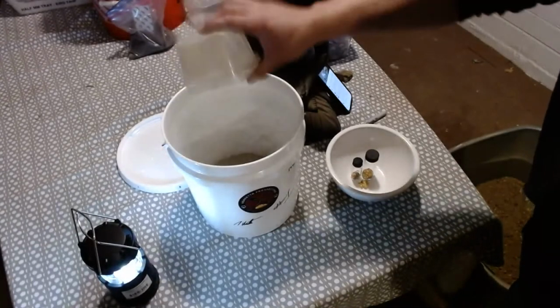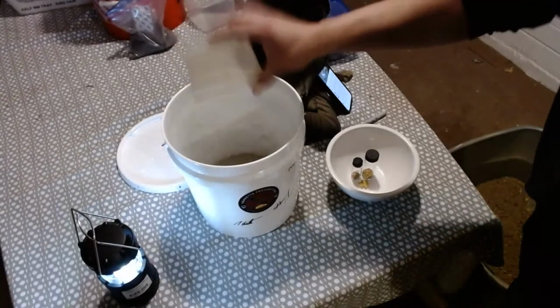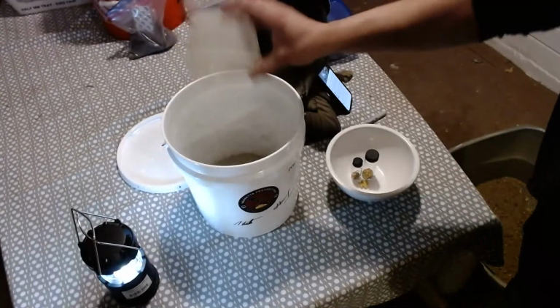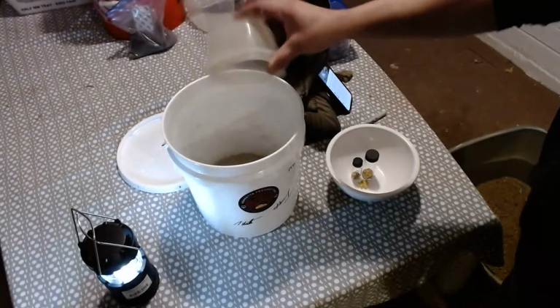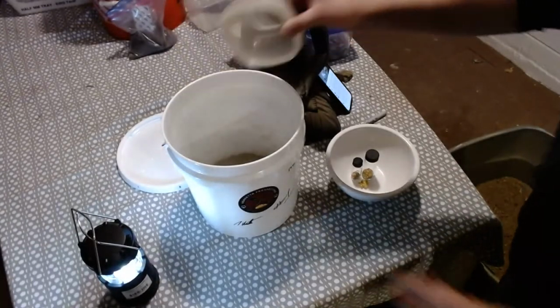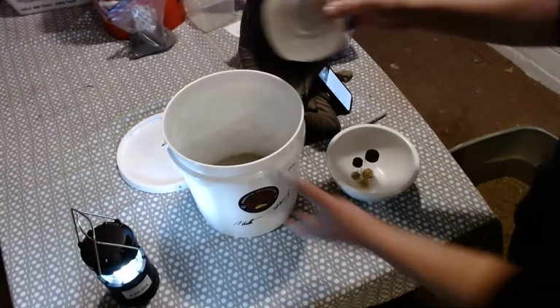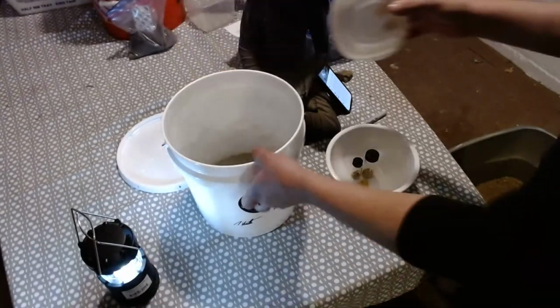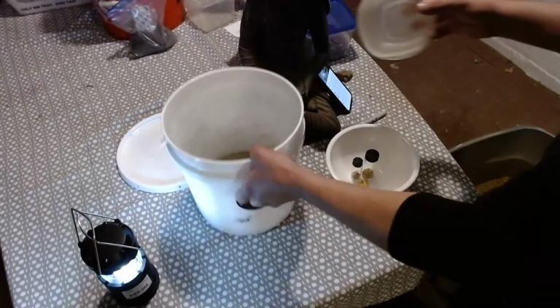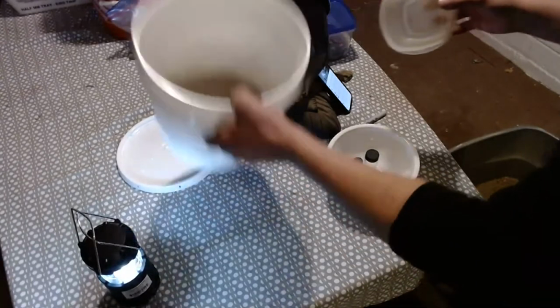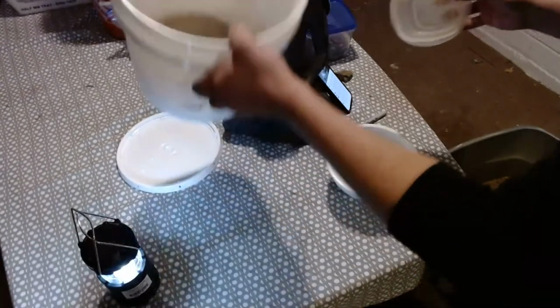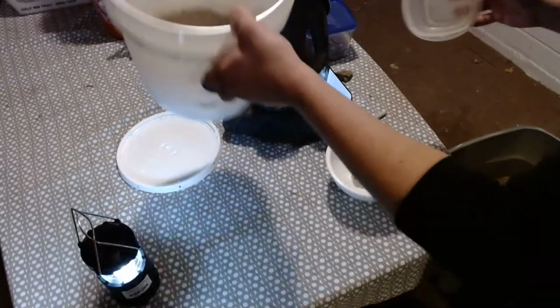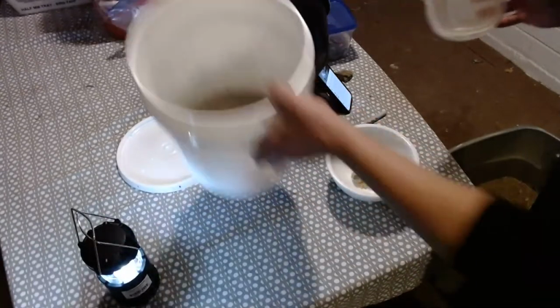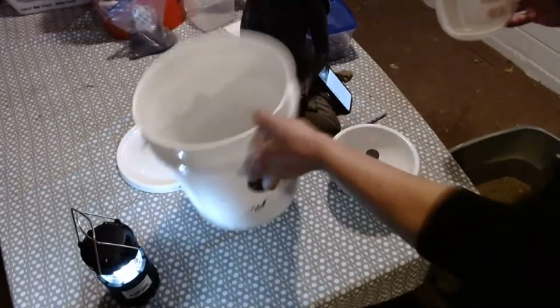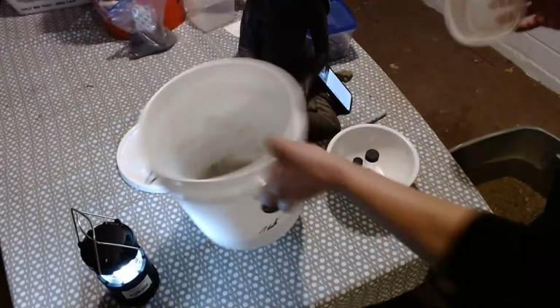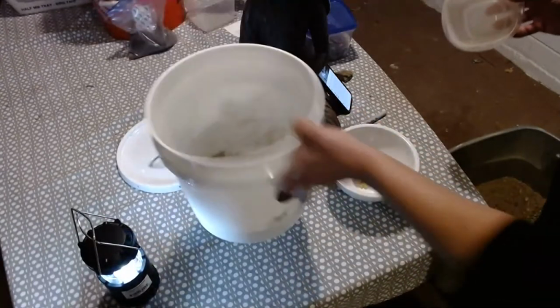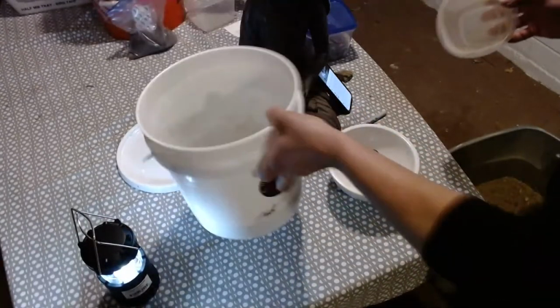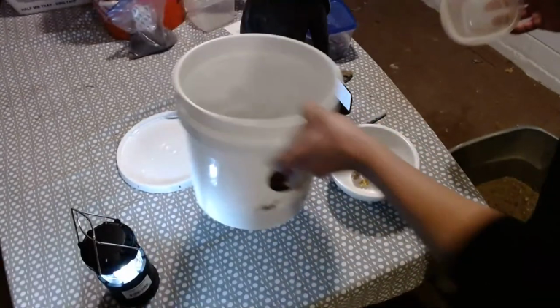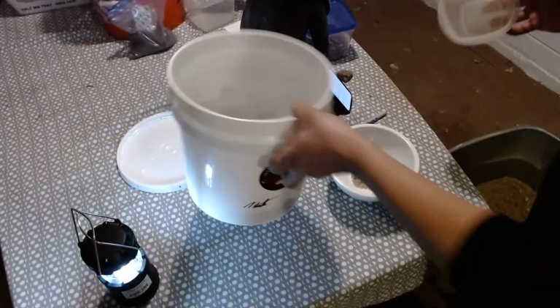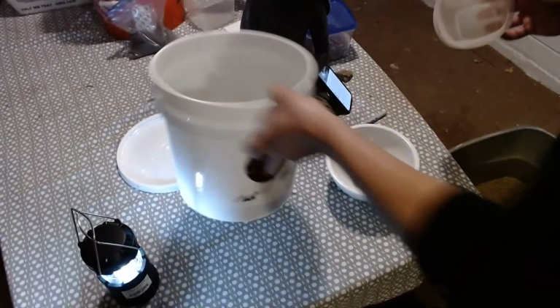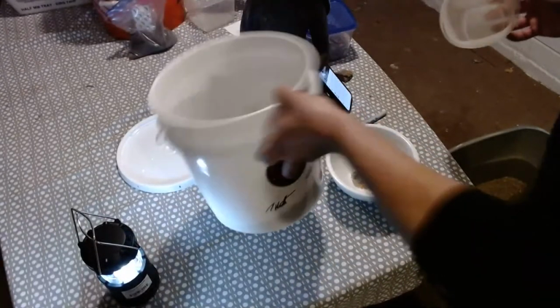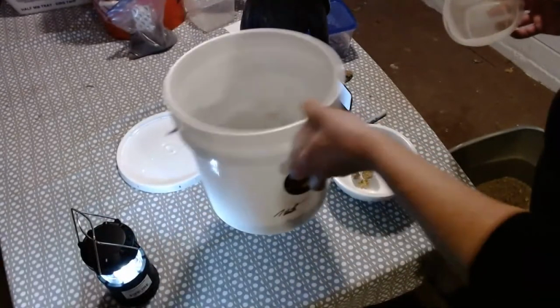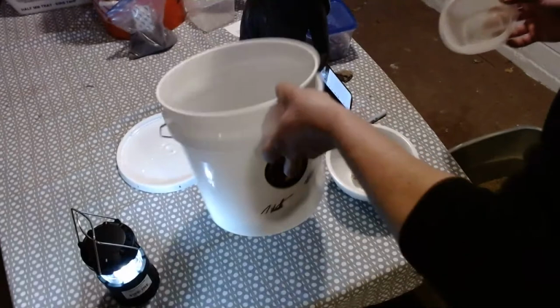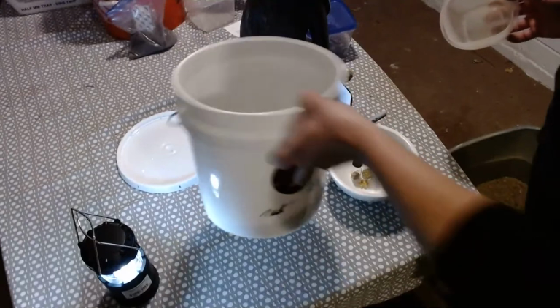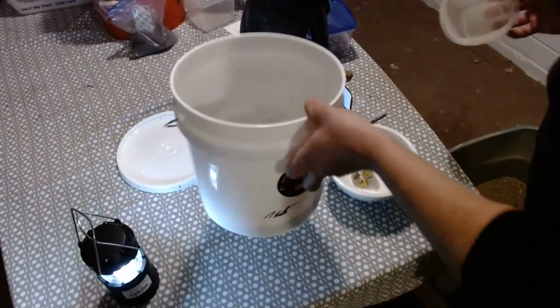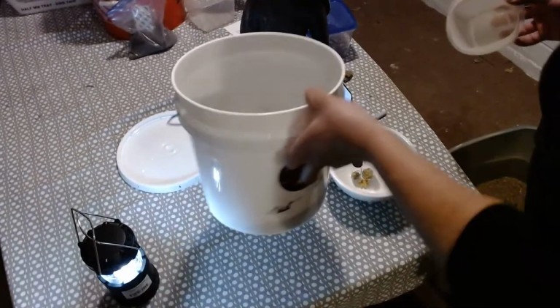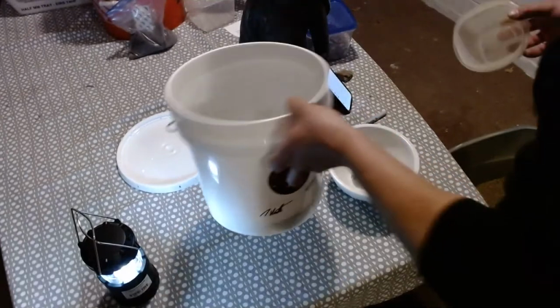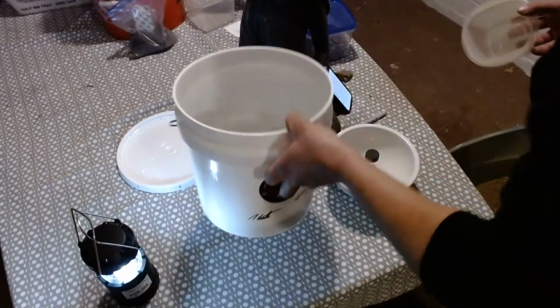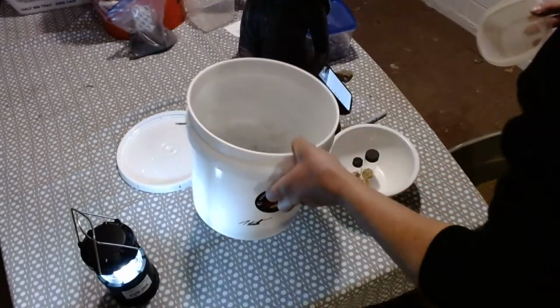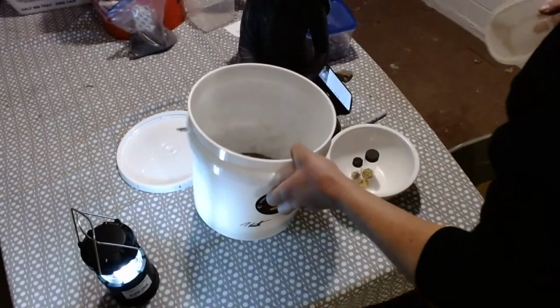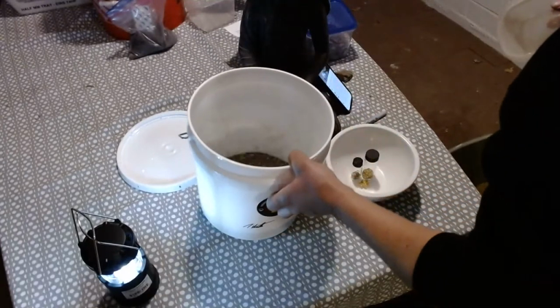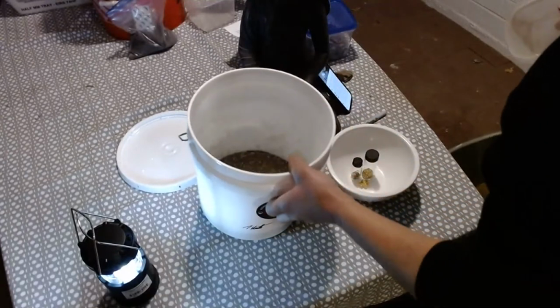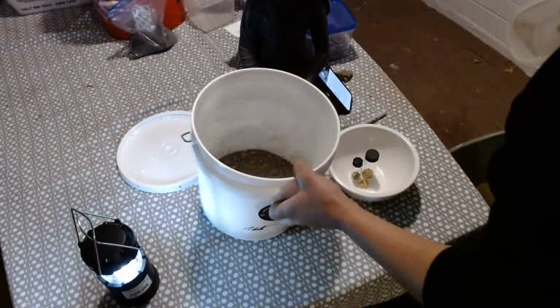I don't know how much a two-gallon bucket's going to weigh, but it should be pretty good.